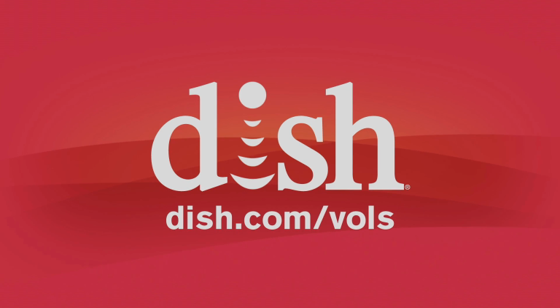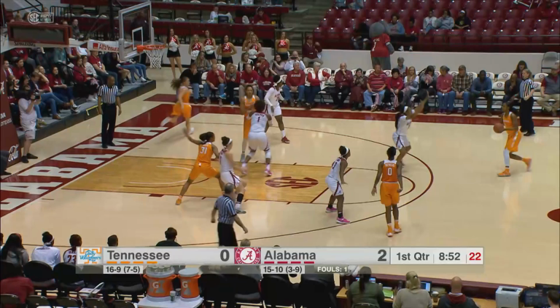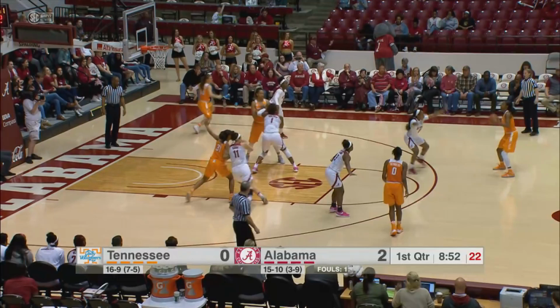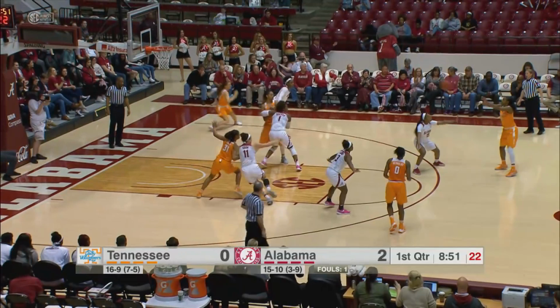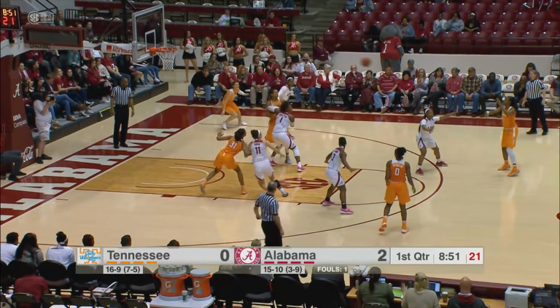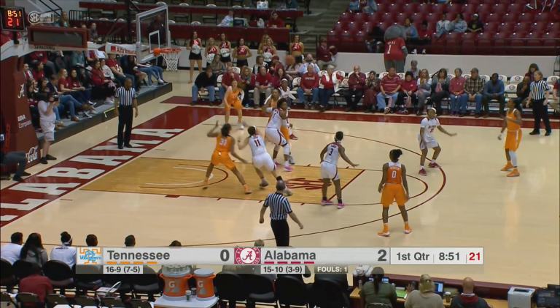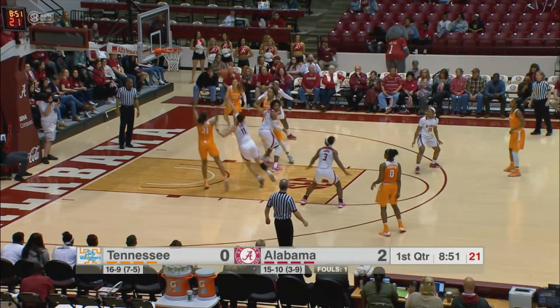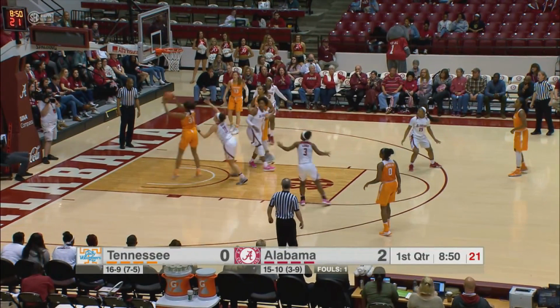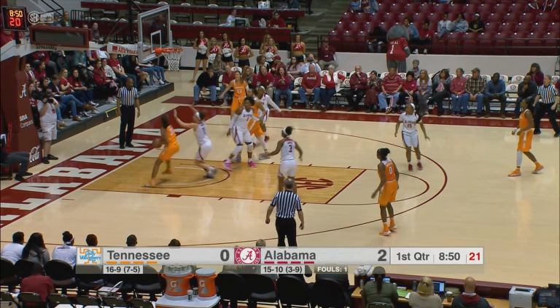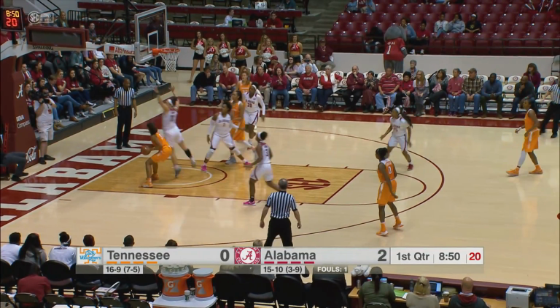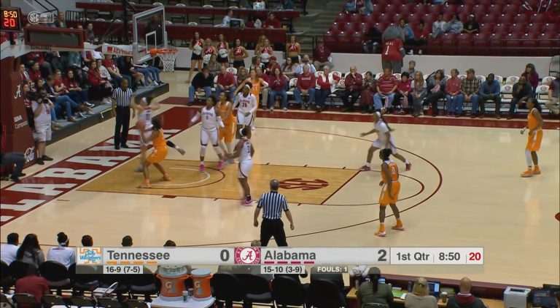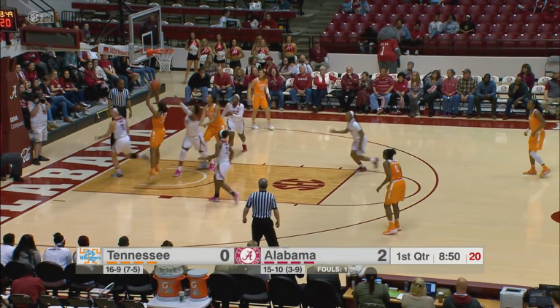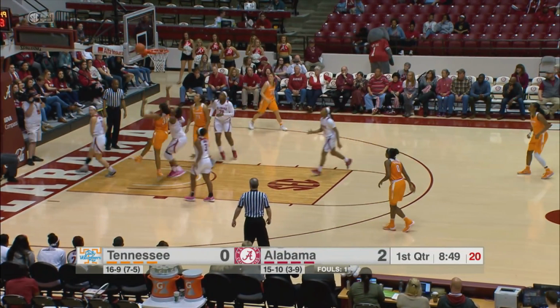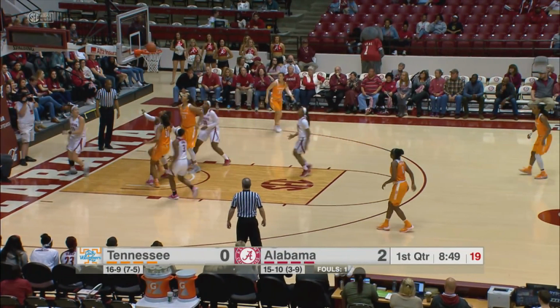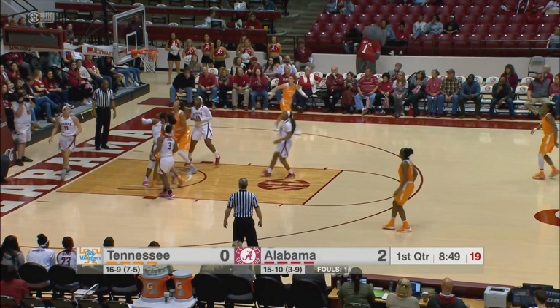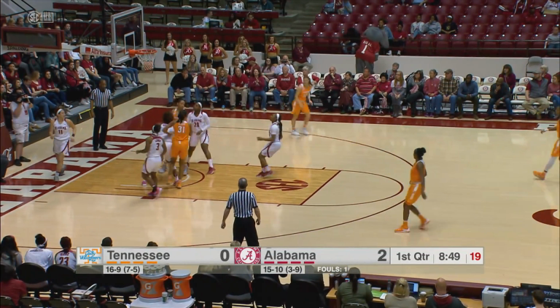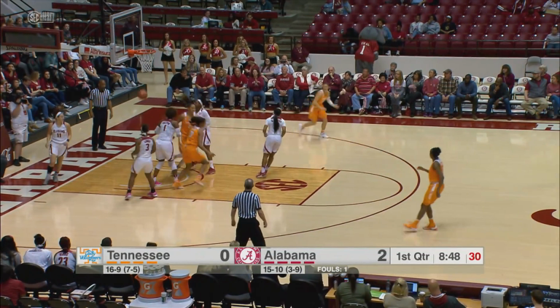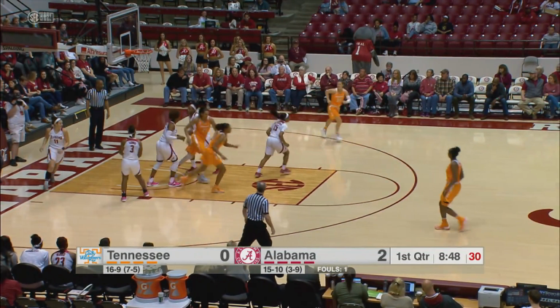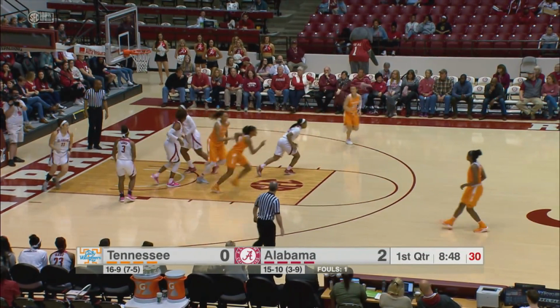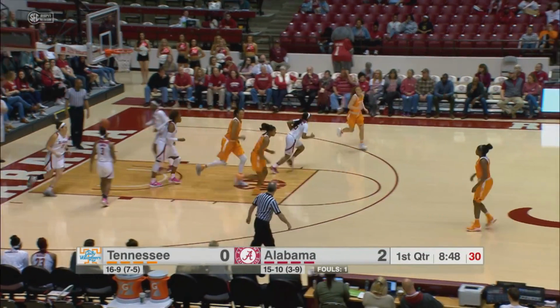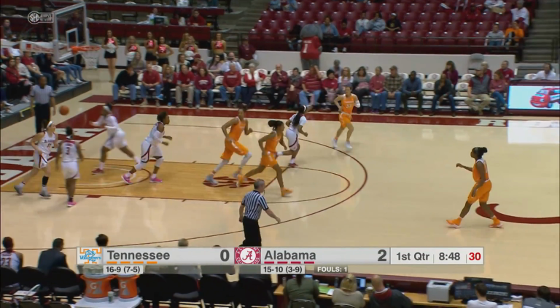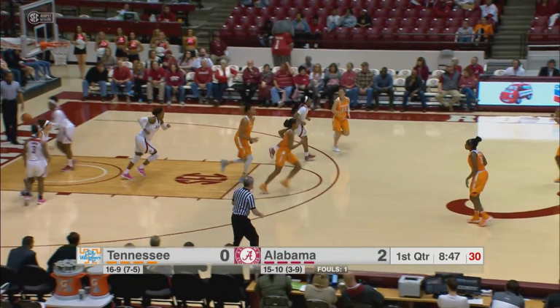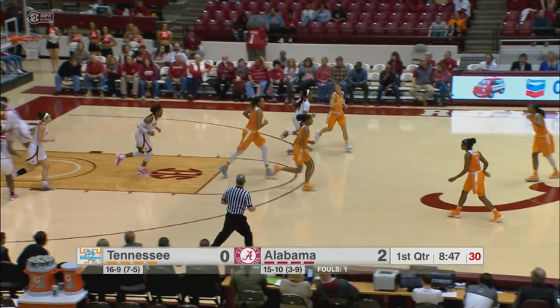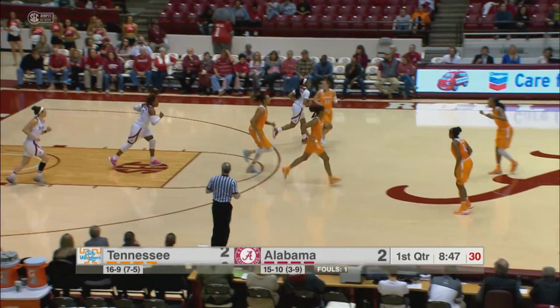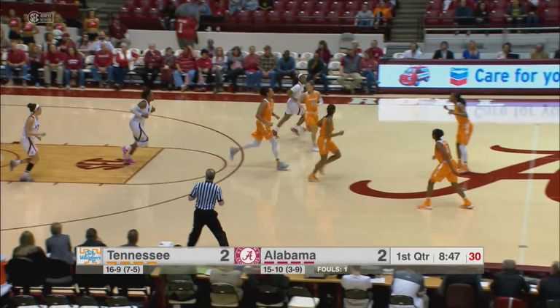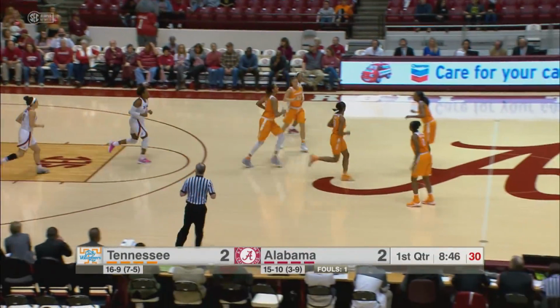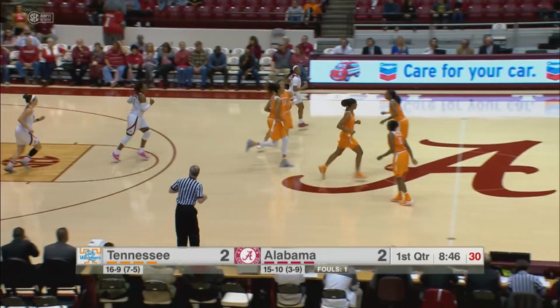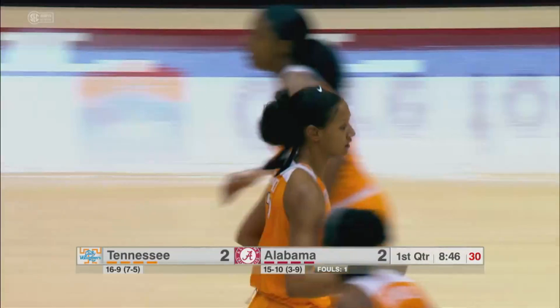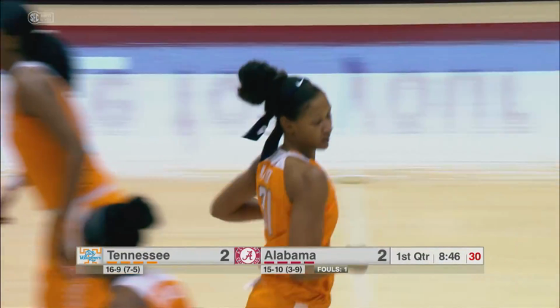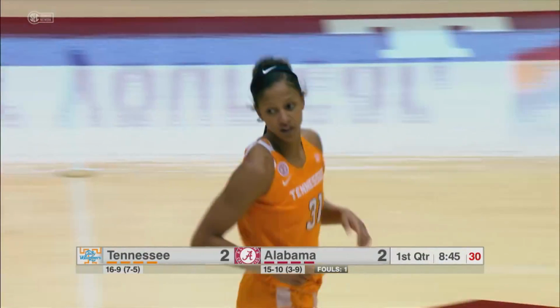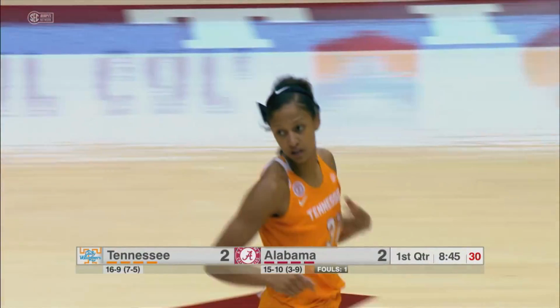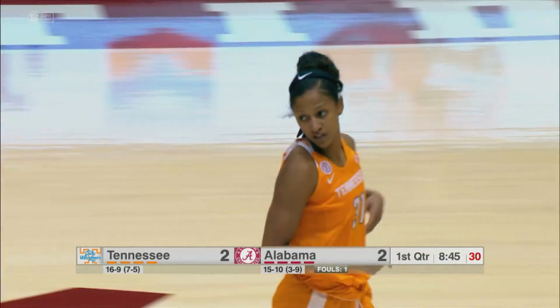Top of the key to Shields, inside to Nard, left side for the layup — good. Nard let the defense go by and had it wide open.